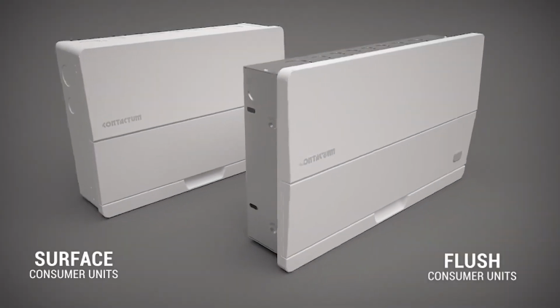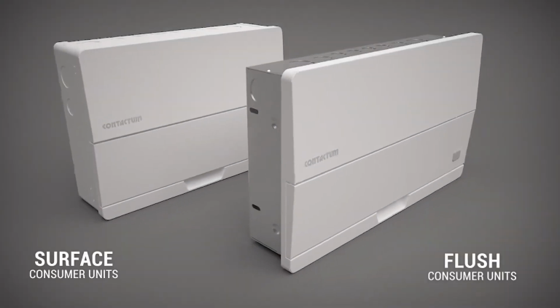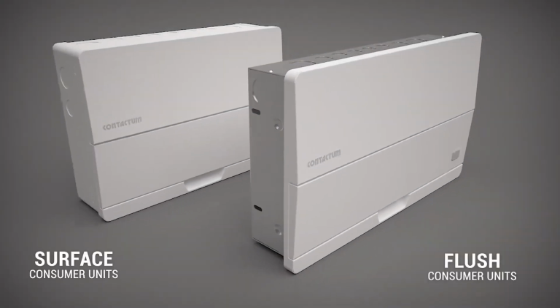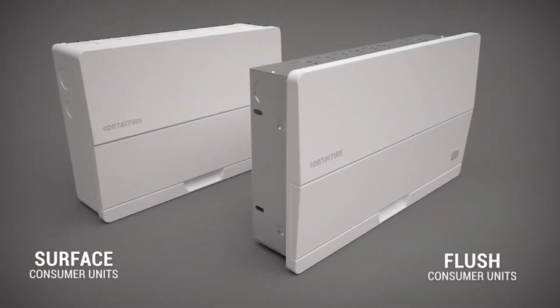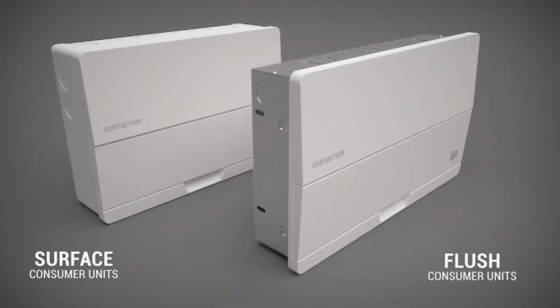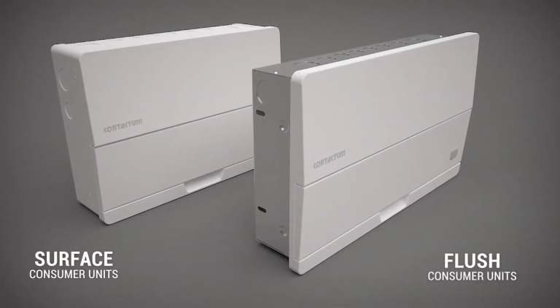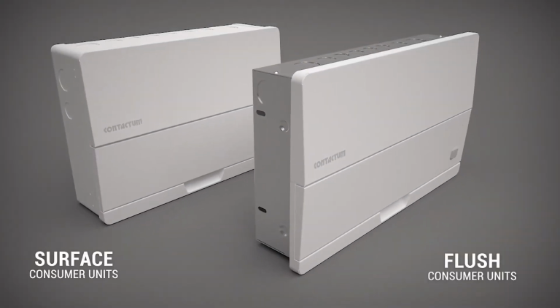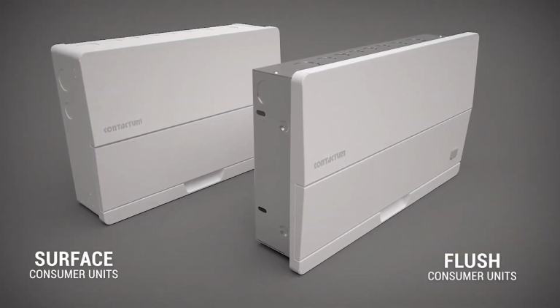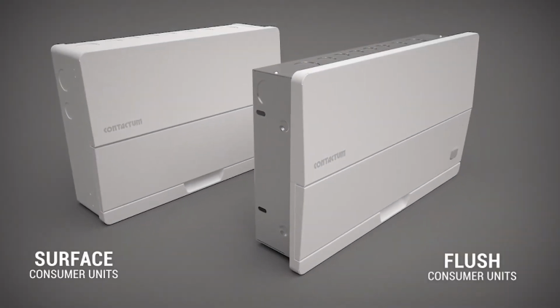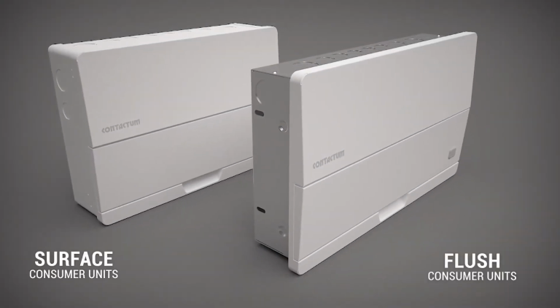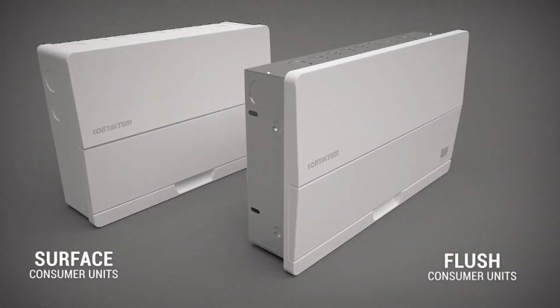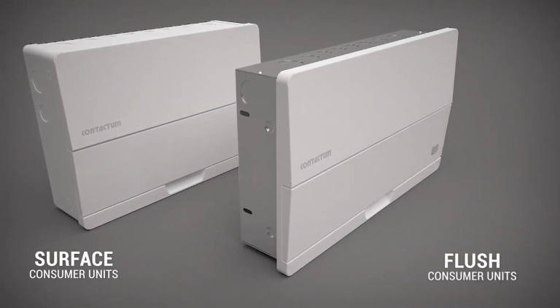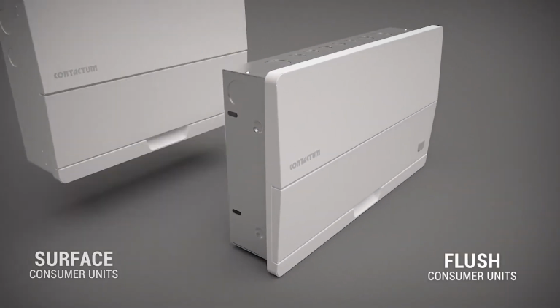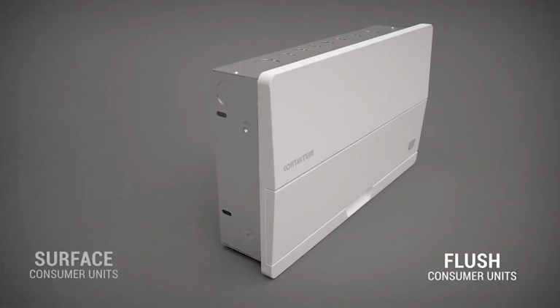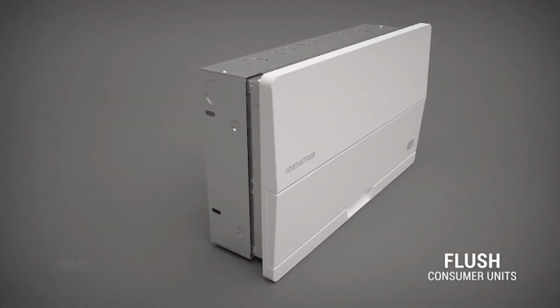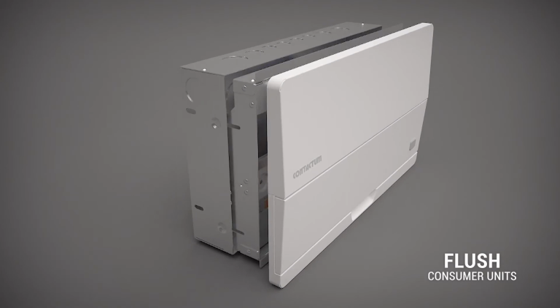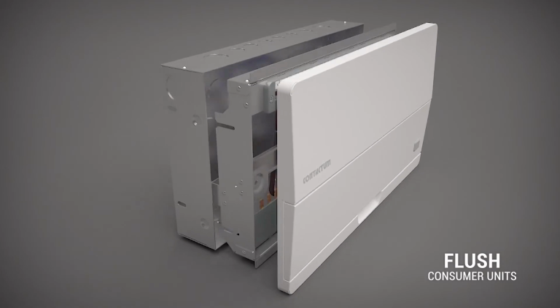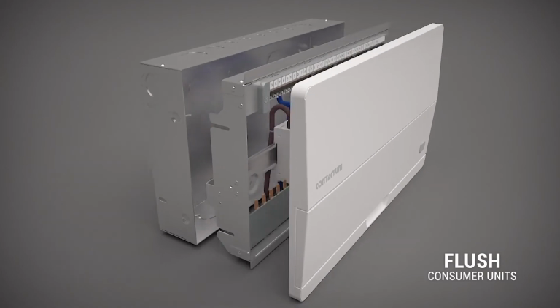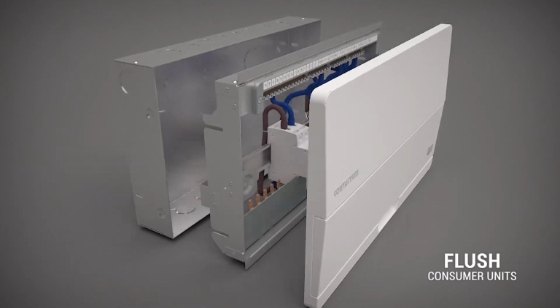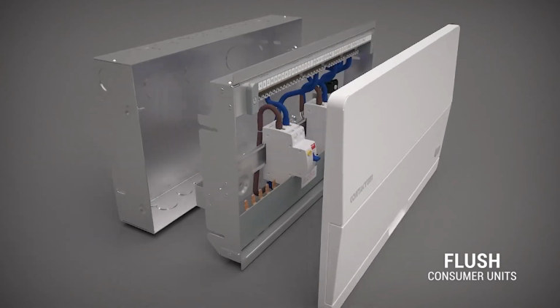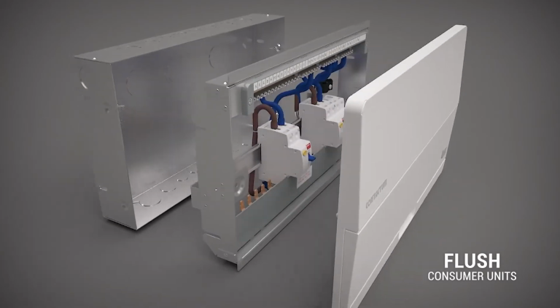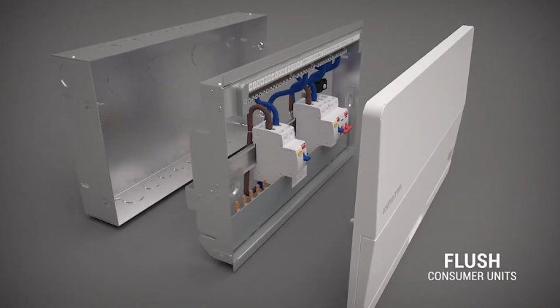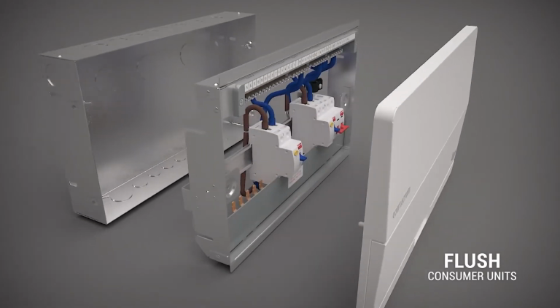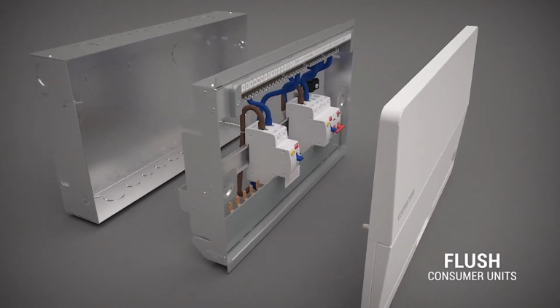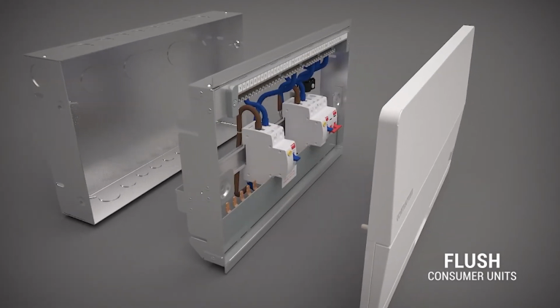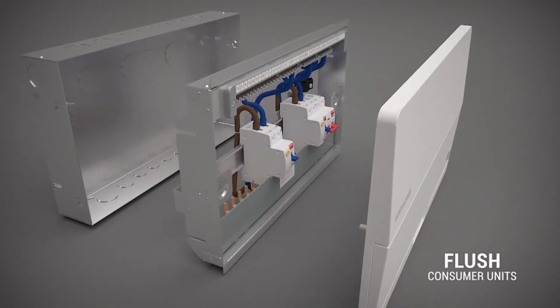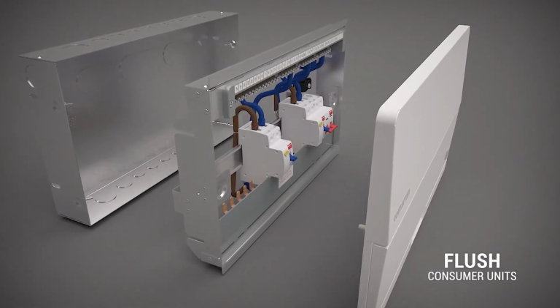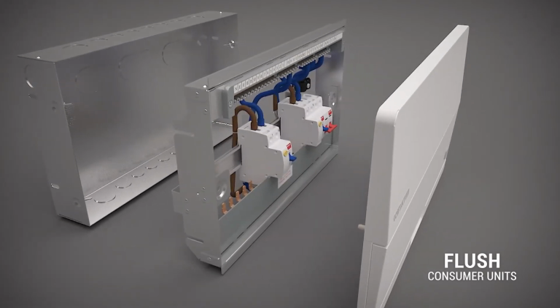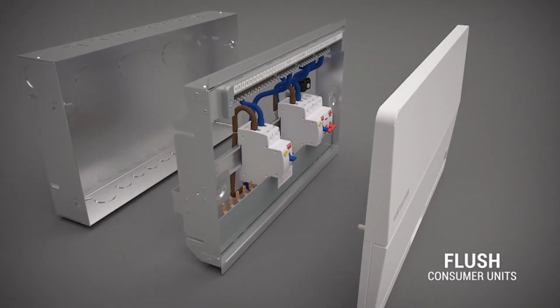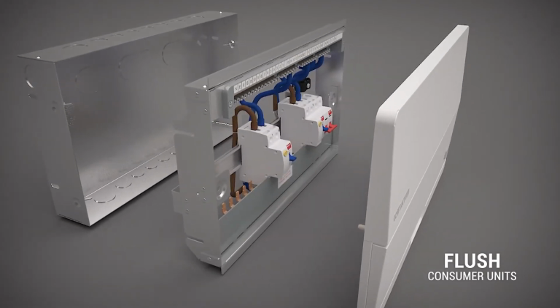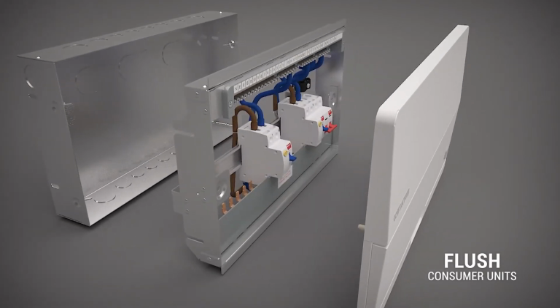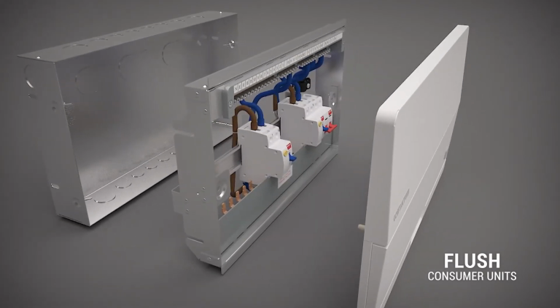Along with surface consumer units, we also introduce a flush wall mounted type.